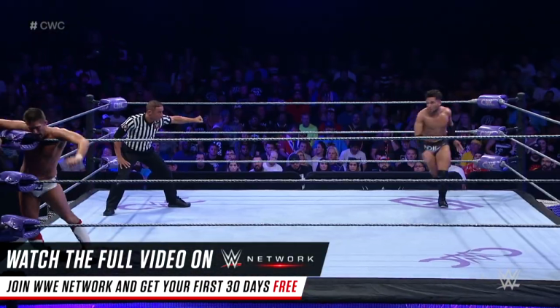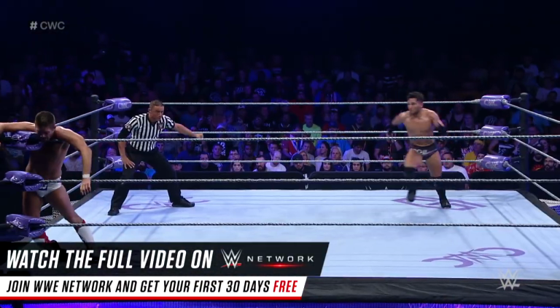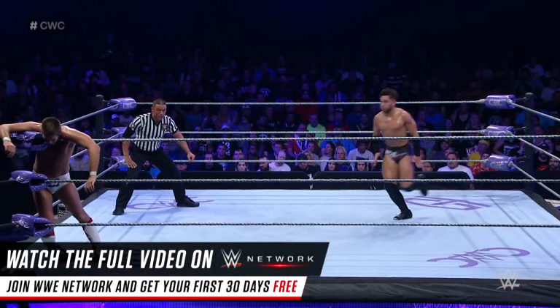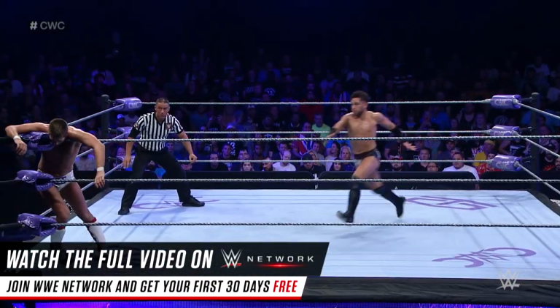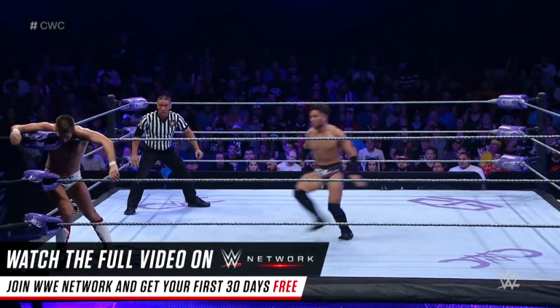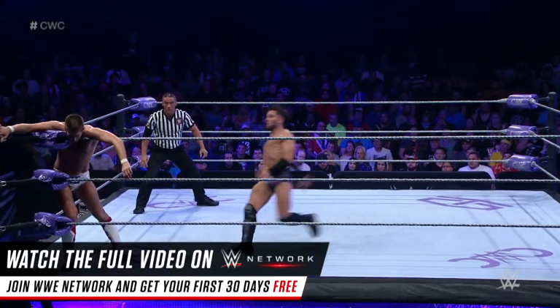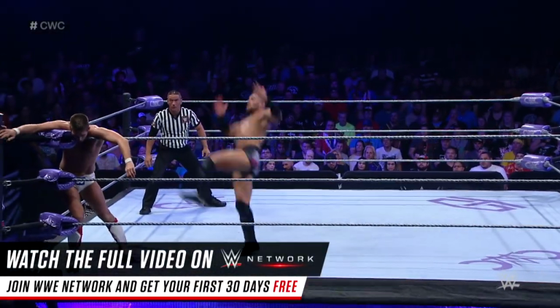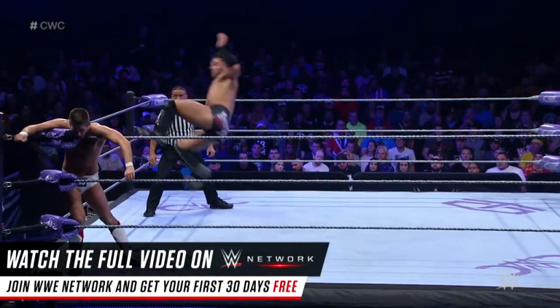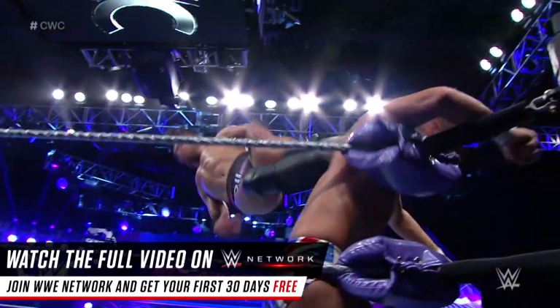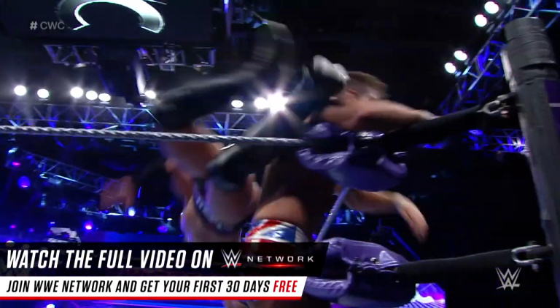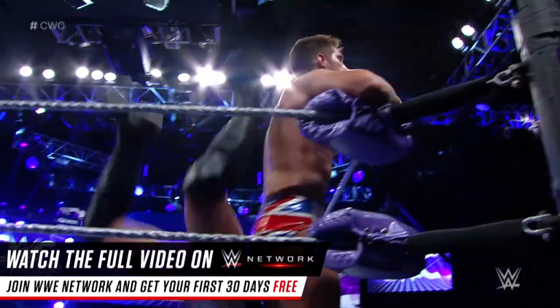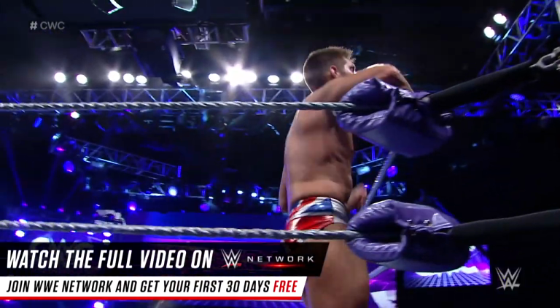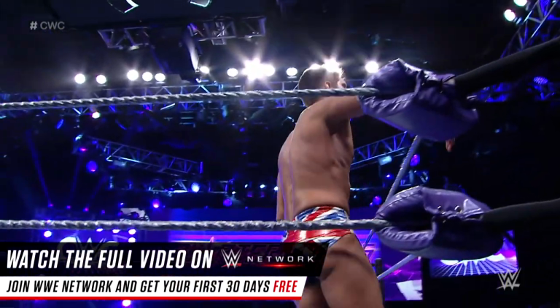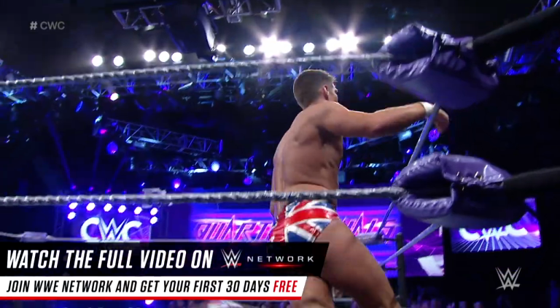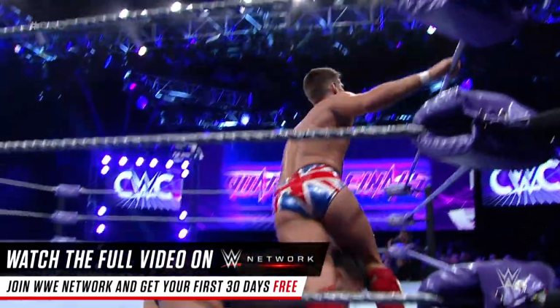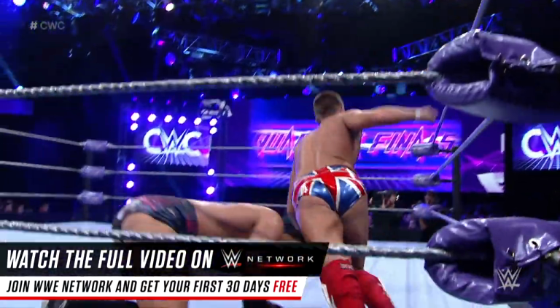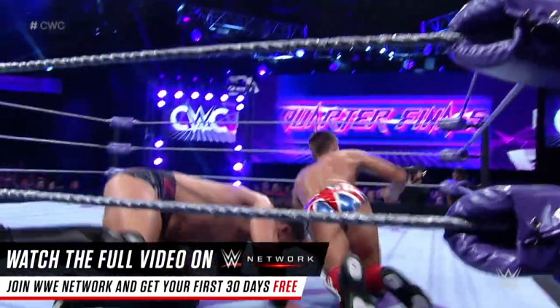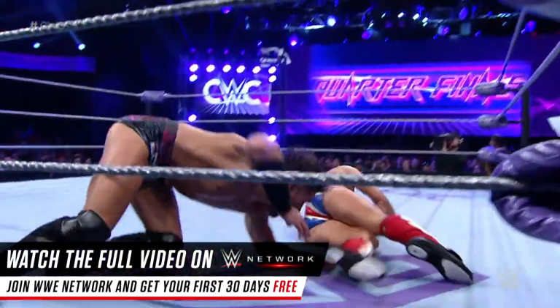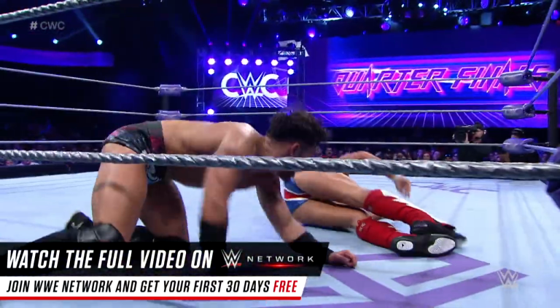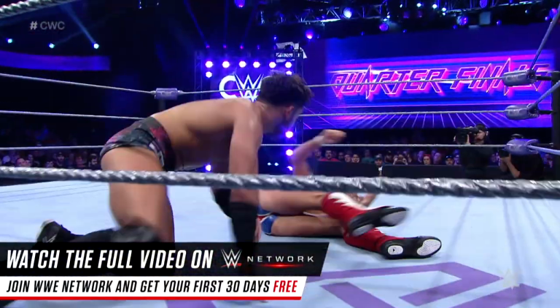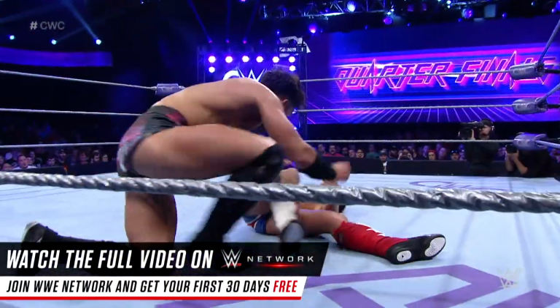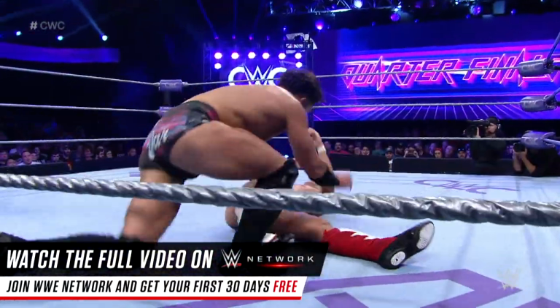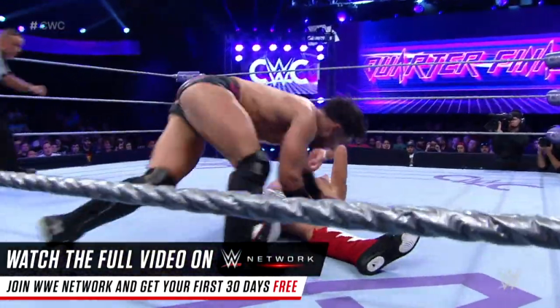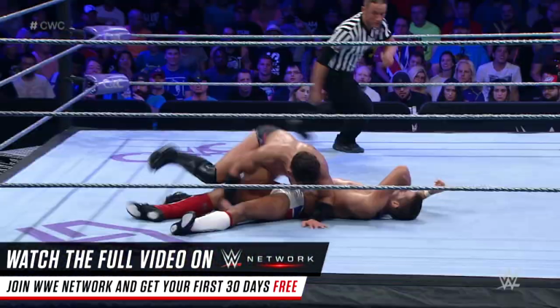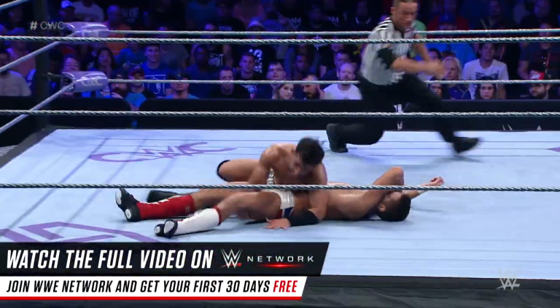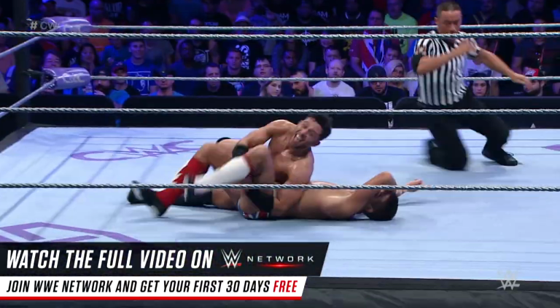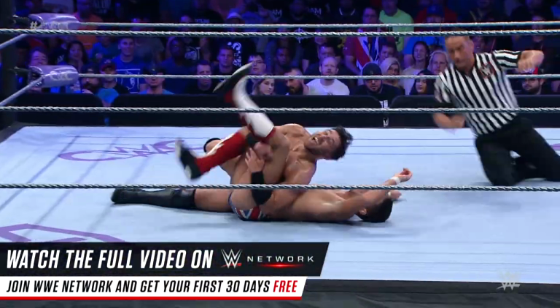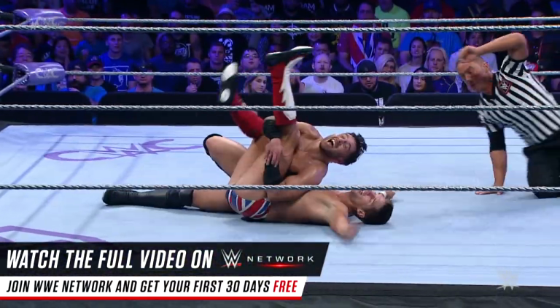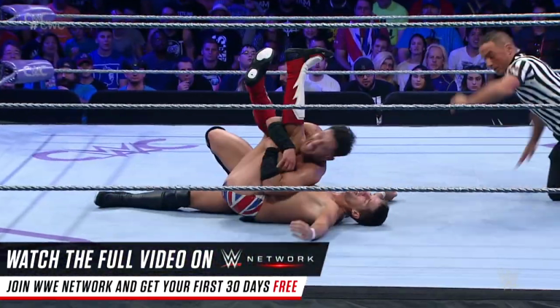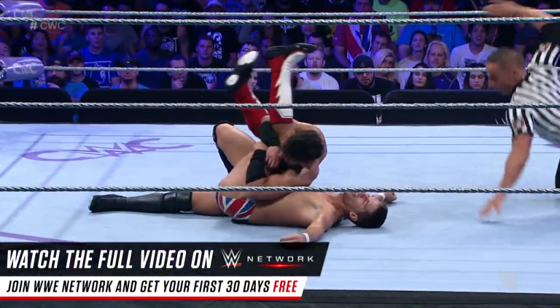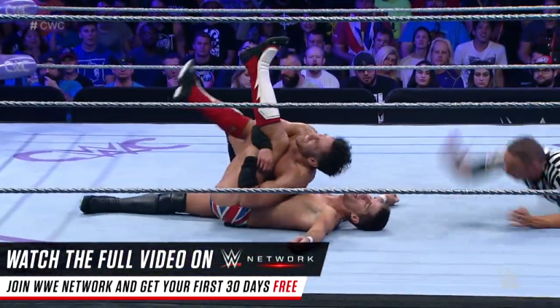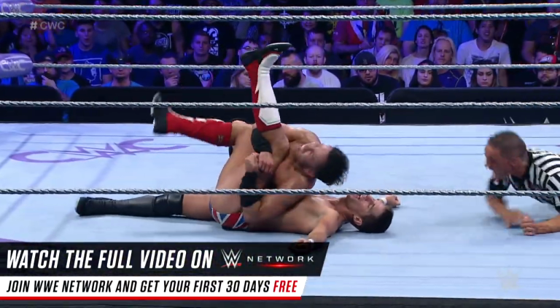I think Noam Dar is taking too much time. Dropkick to the corner. Down goes Sabre. Dar with the lateral press.